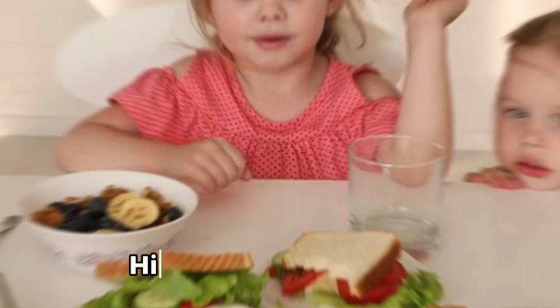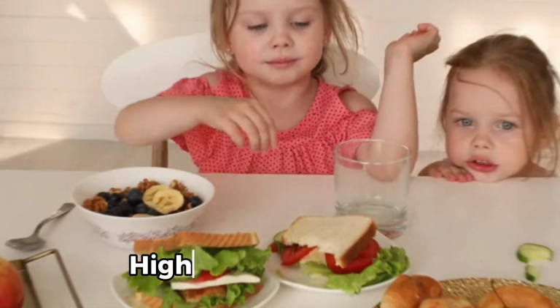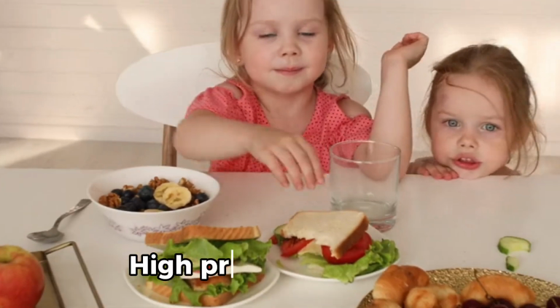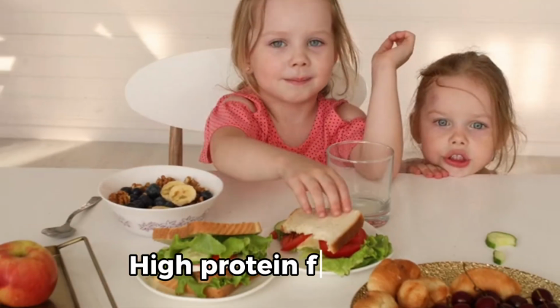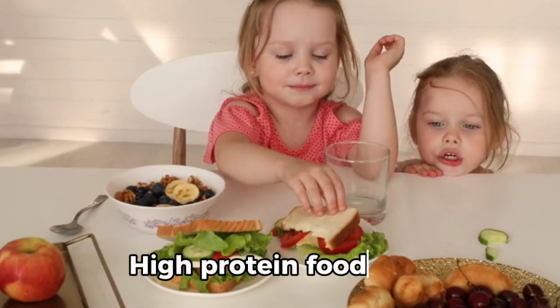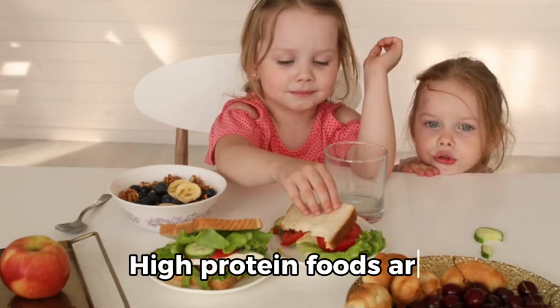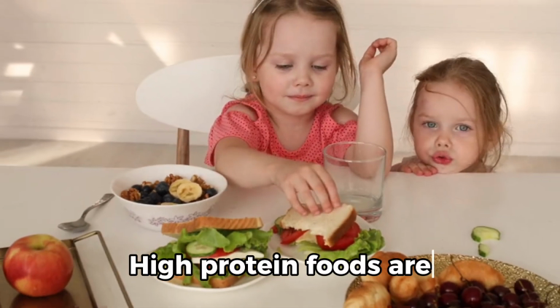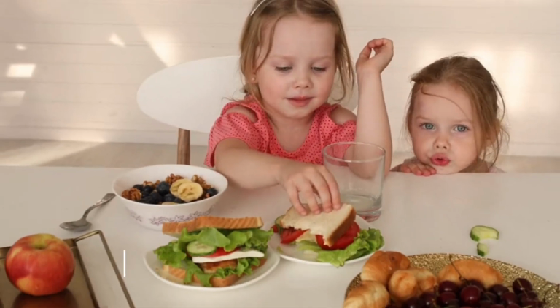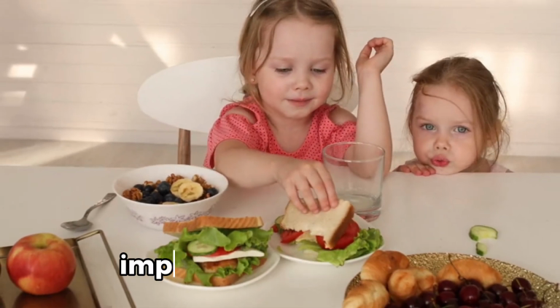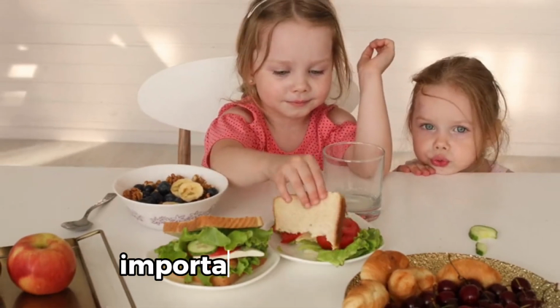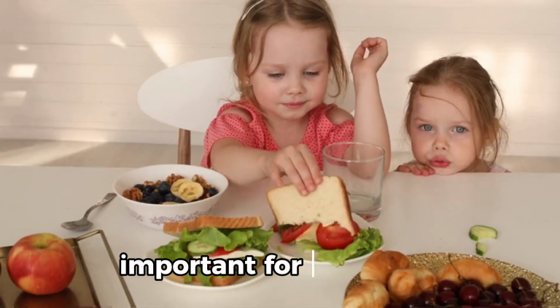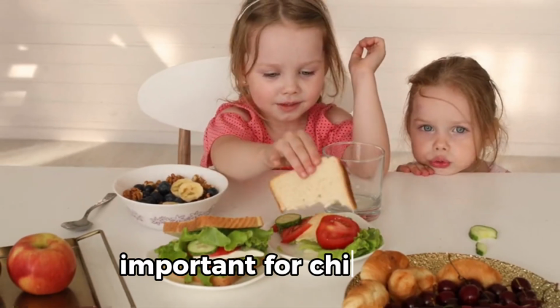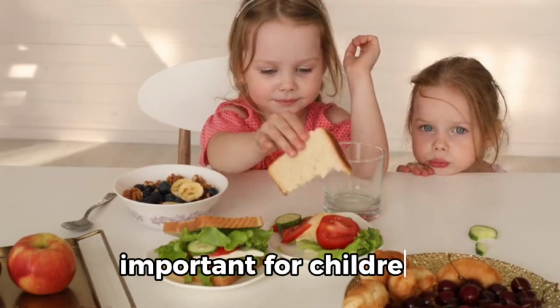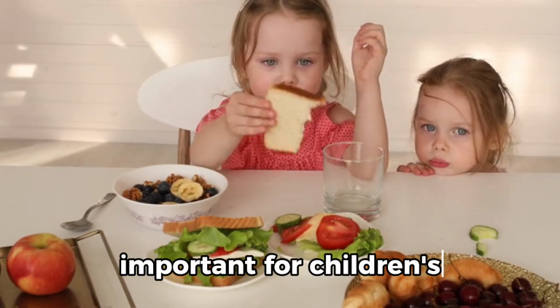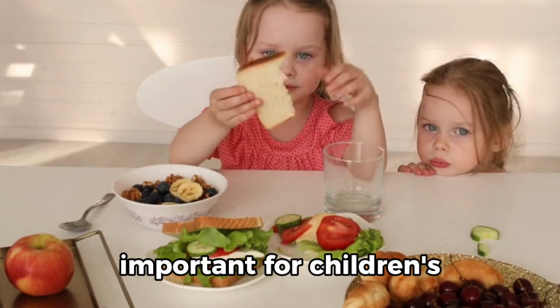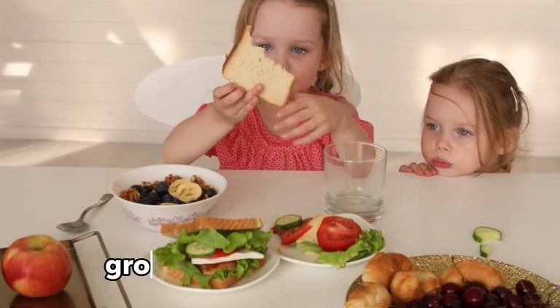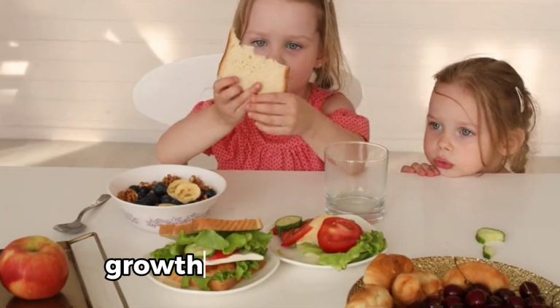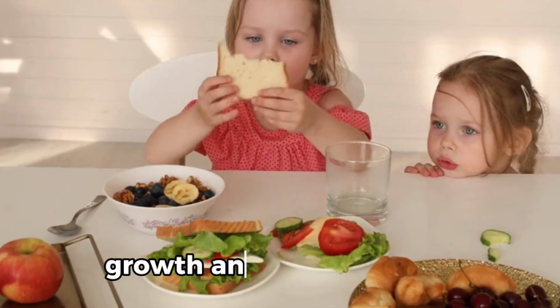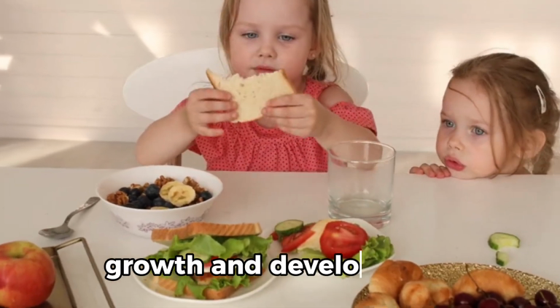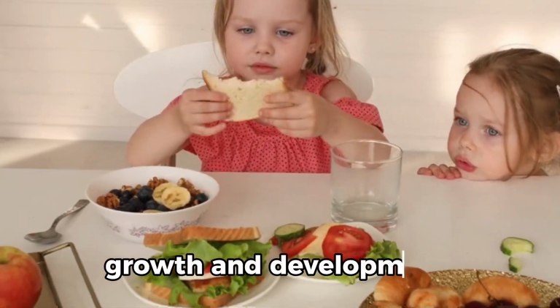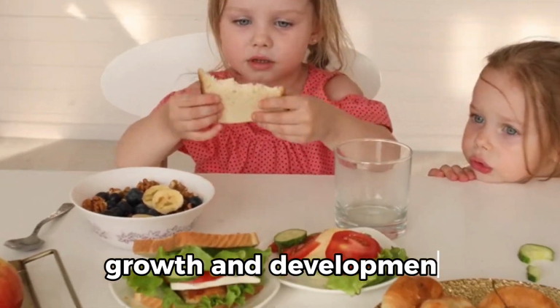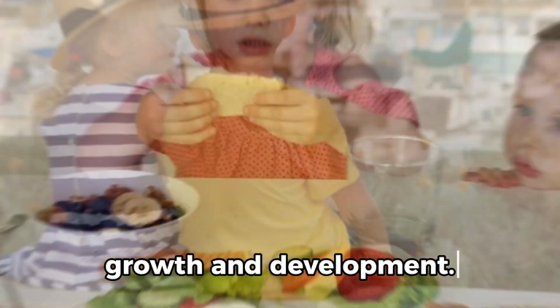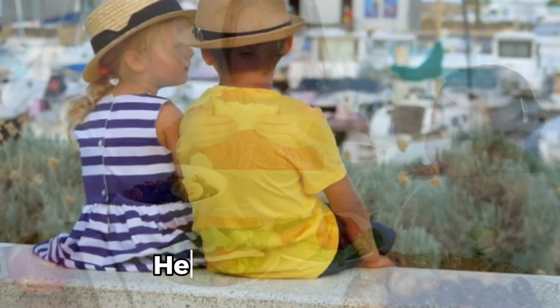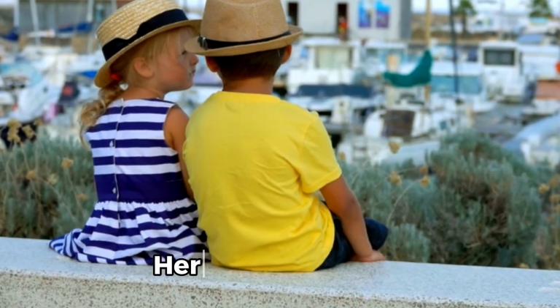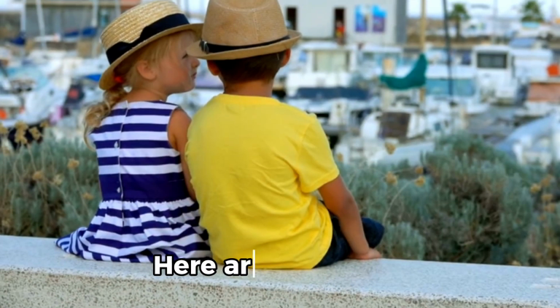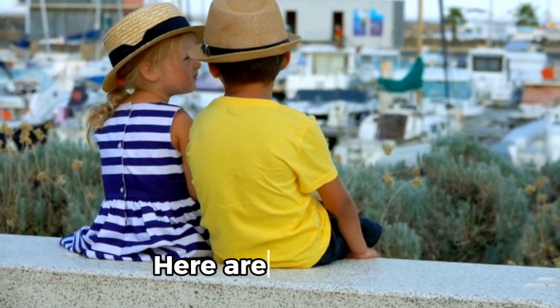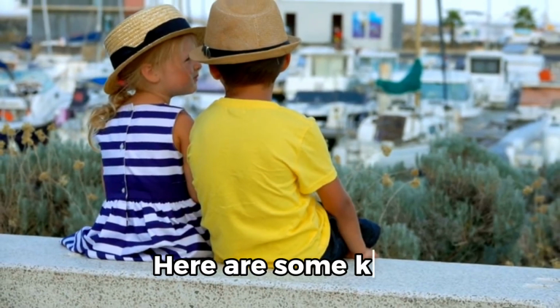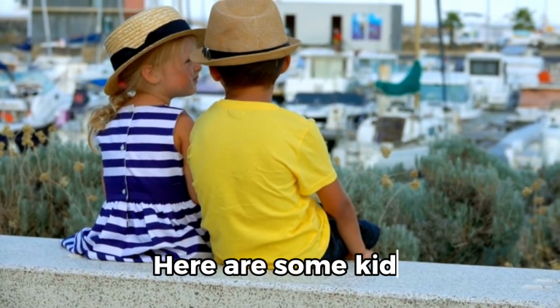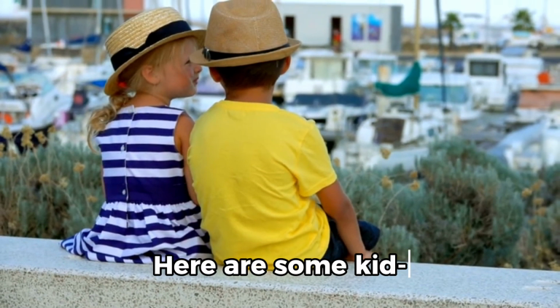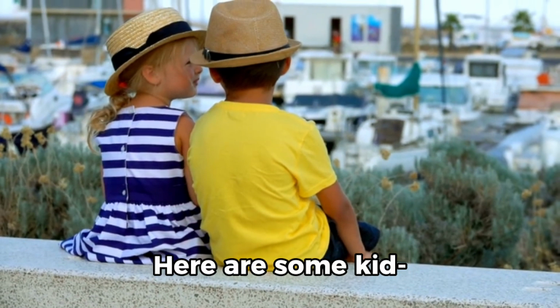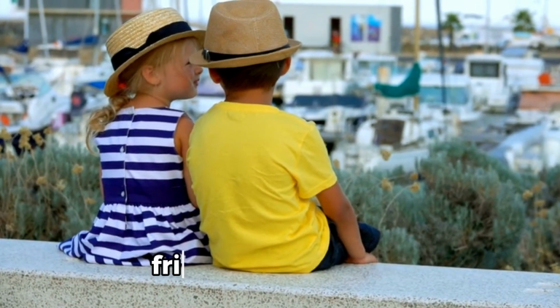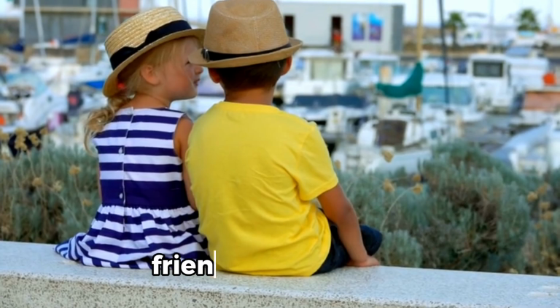High-protein foods are important for children's growth and development. Here are some kid-friendly options.